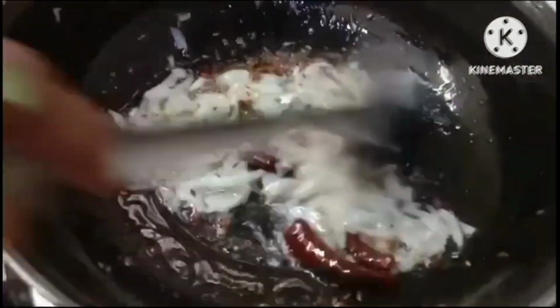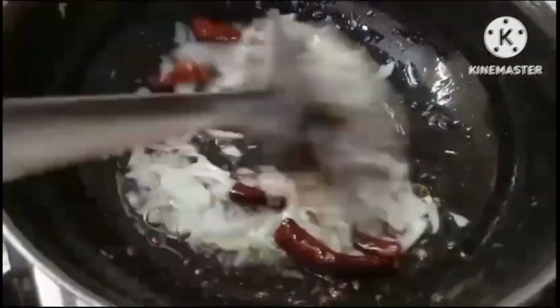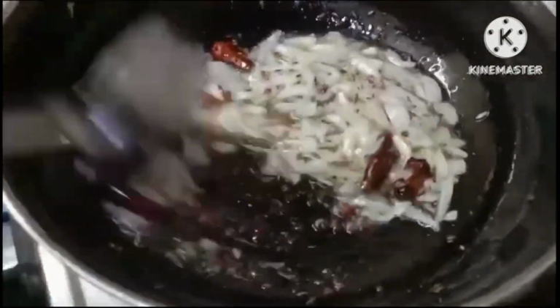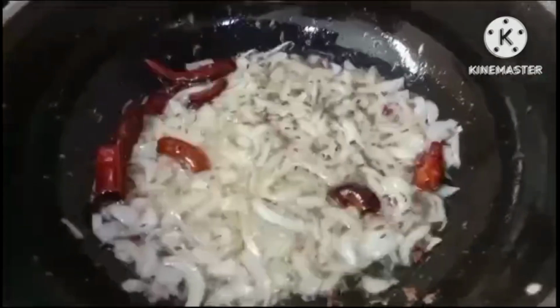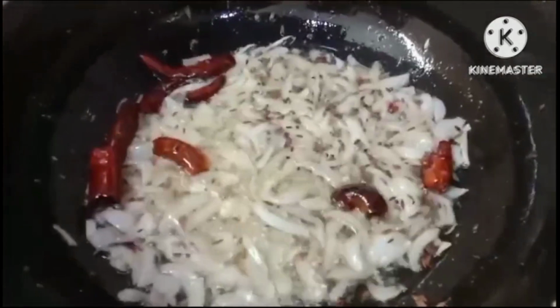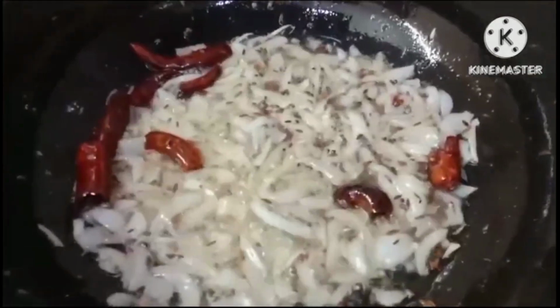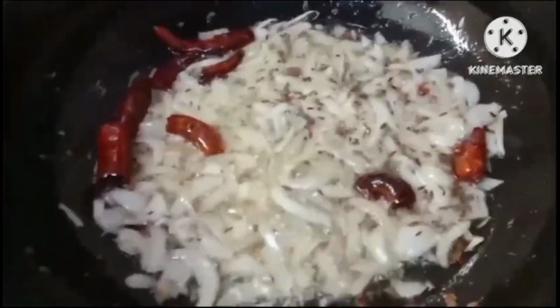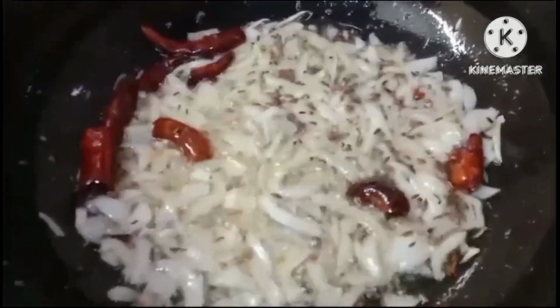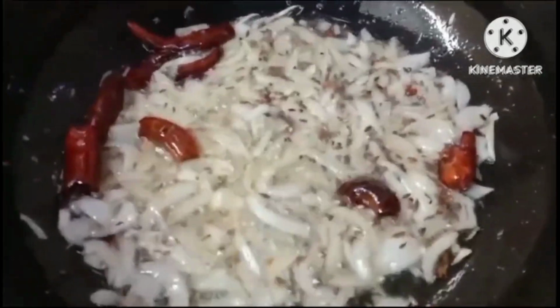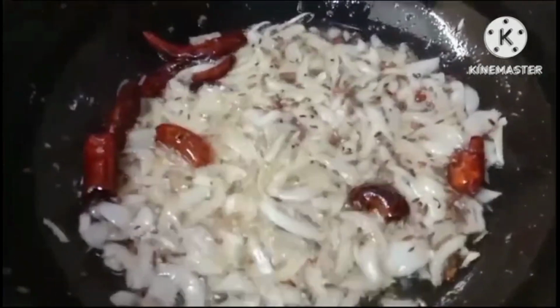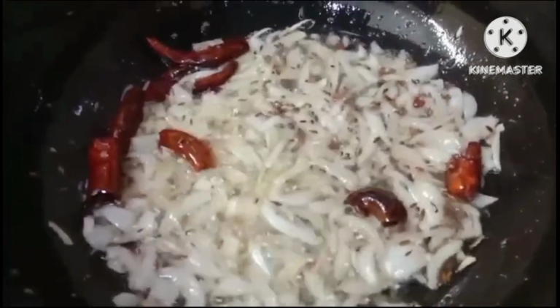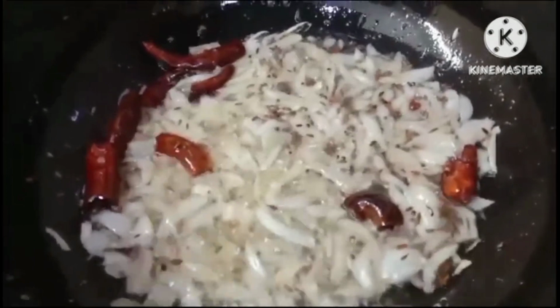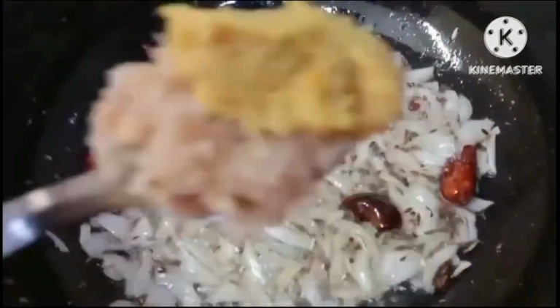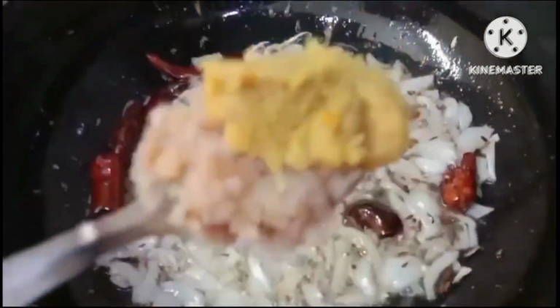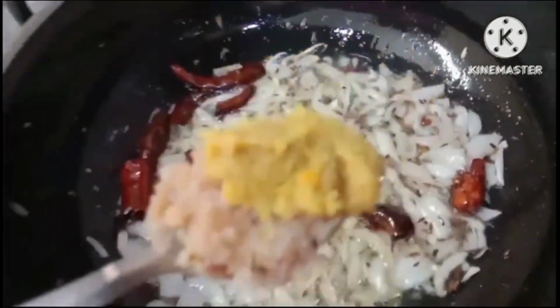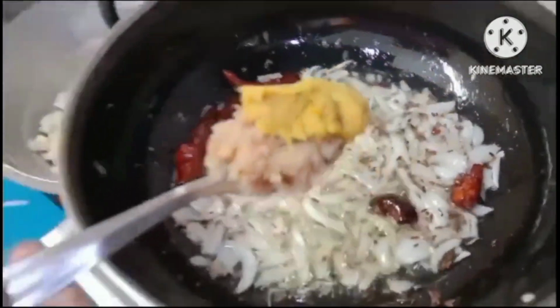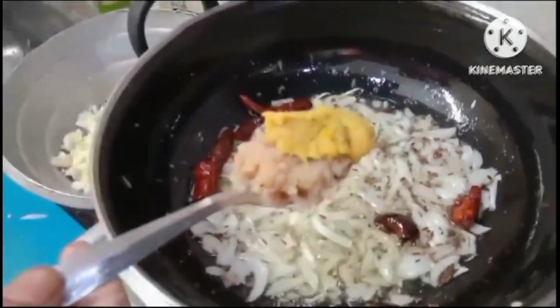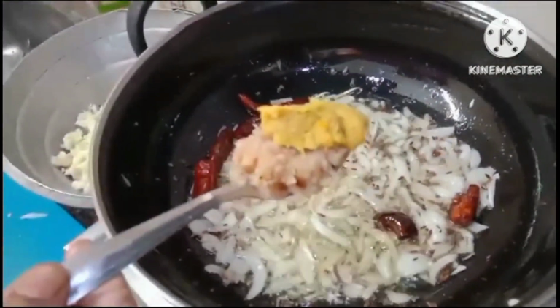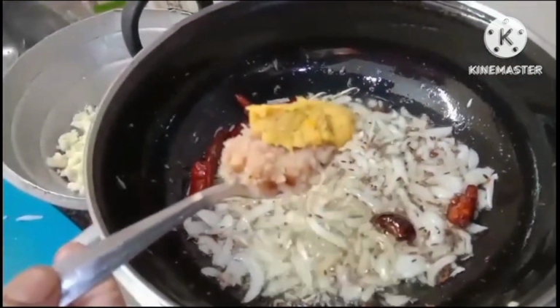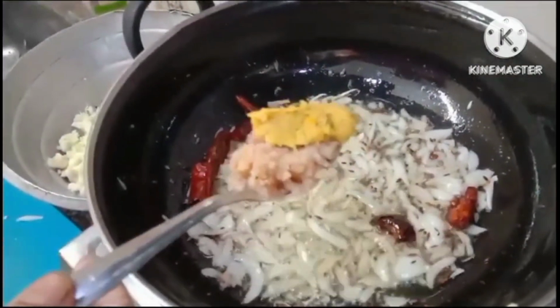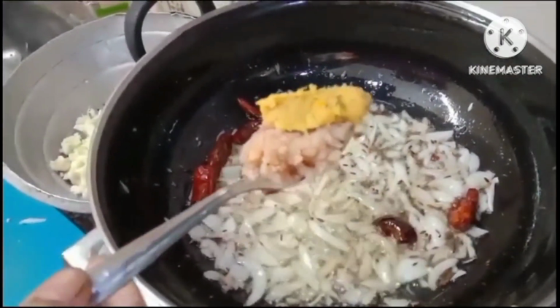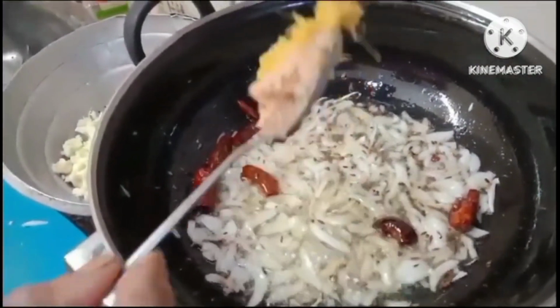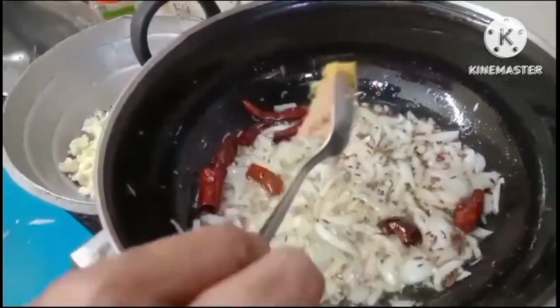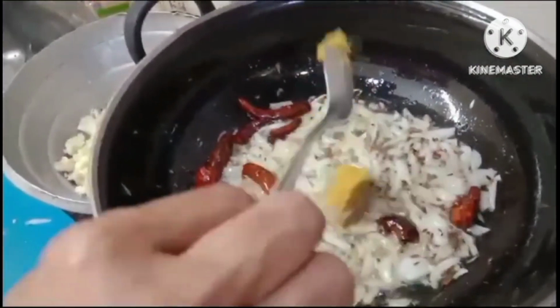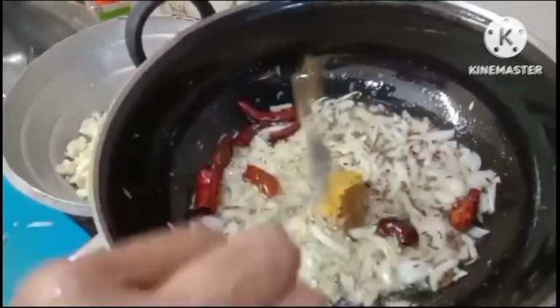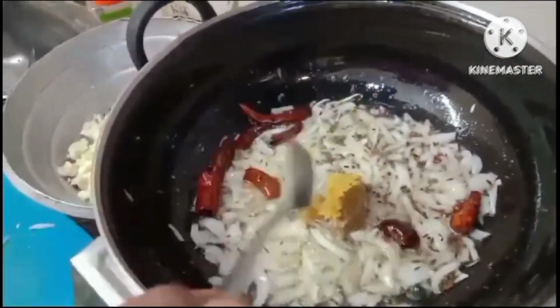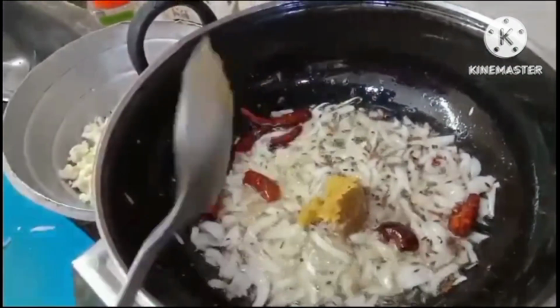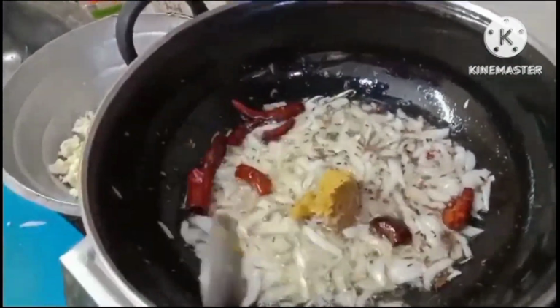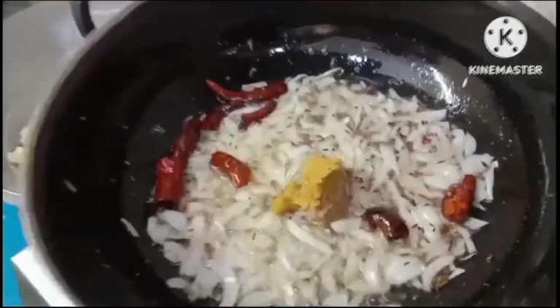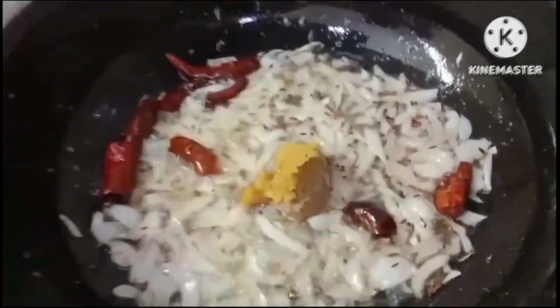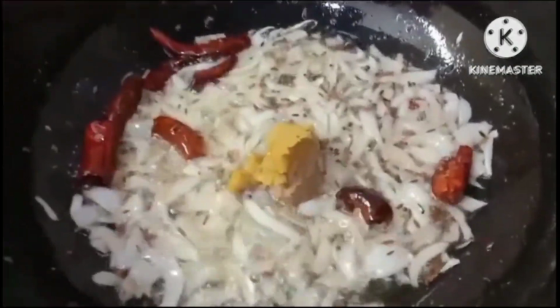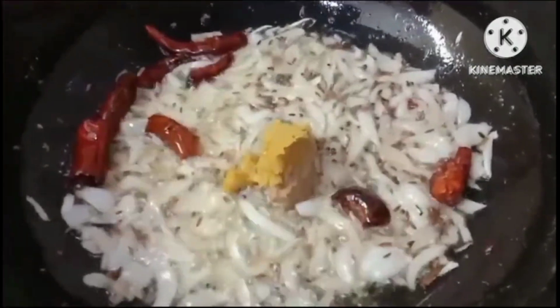We are going to put salt in the pan. We will put salt in the pan.